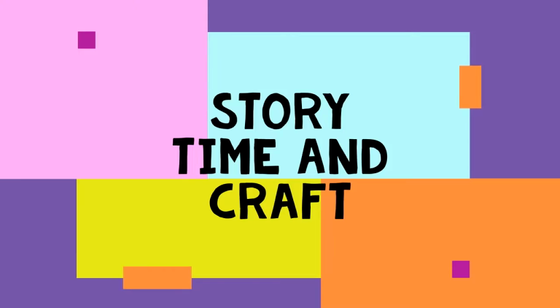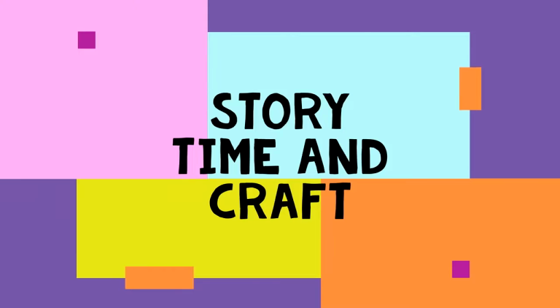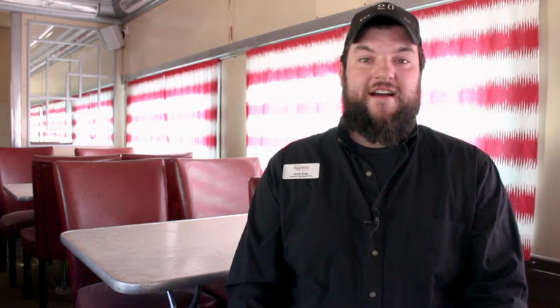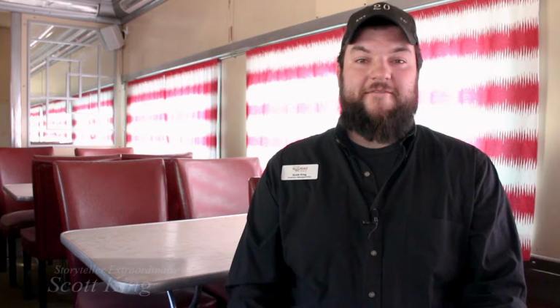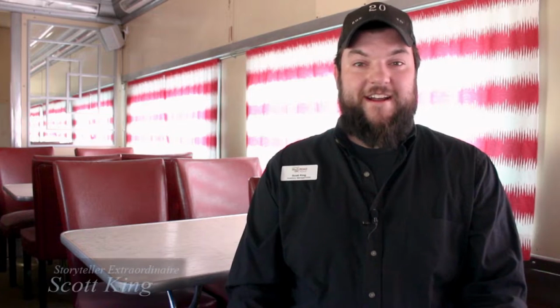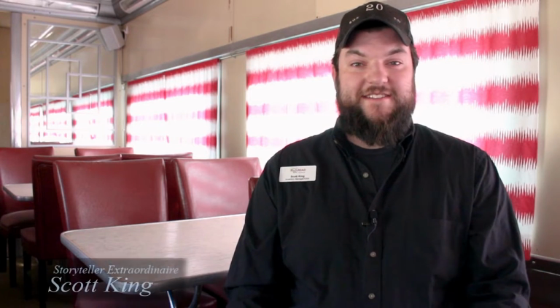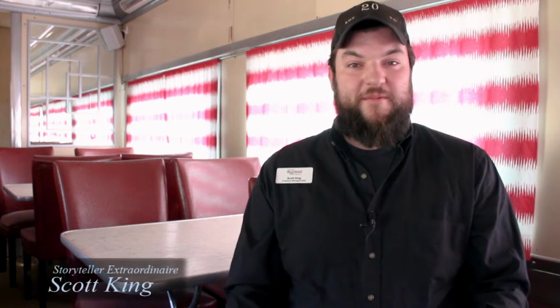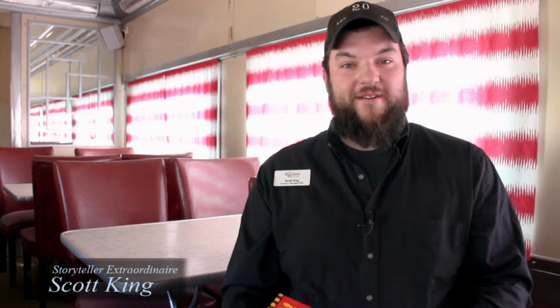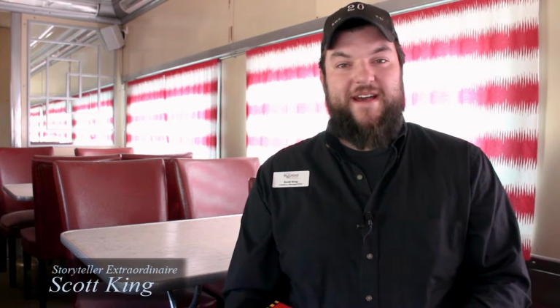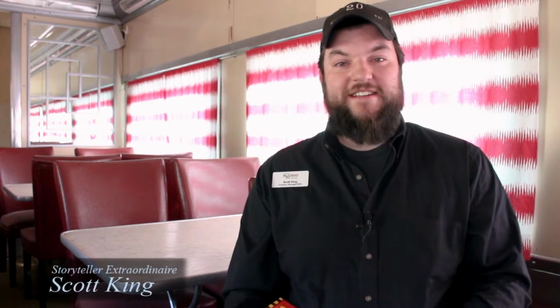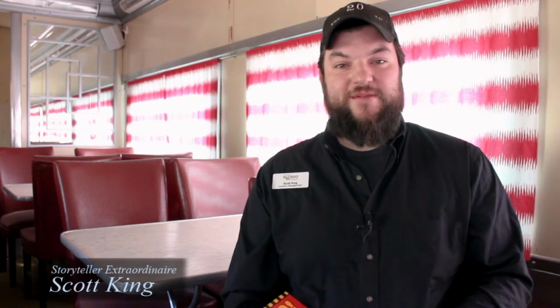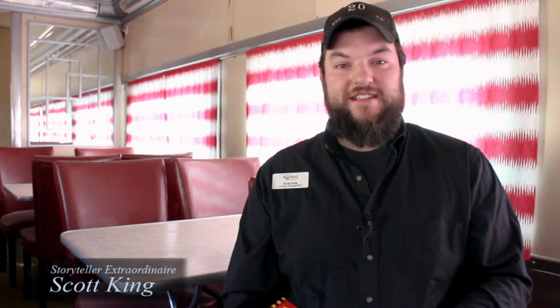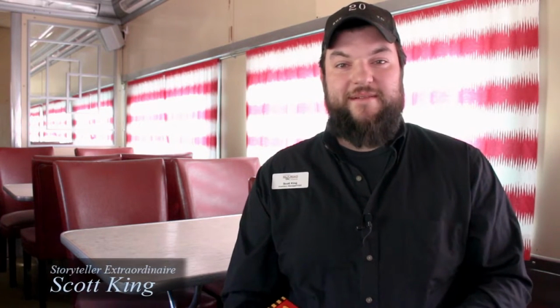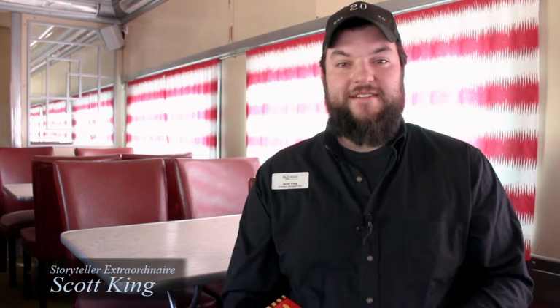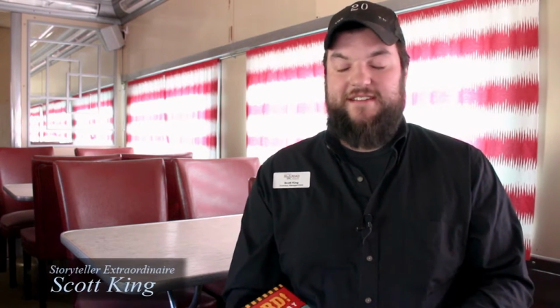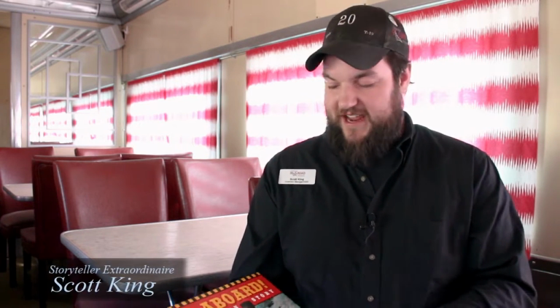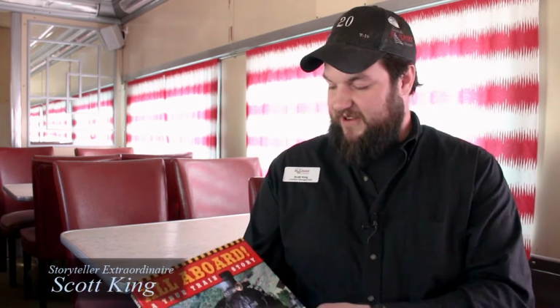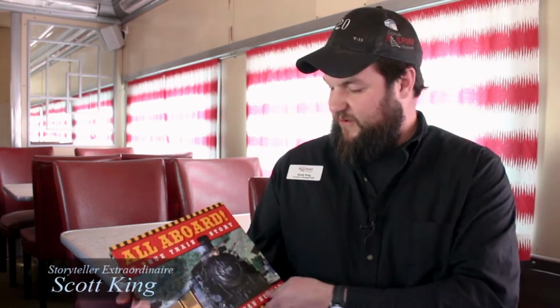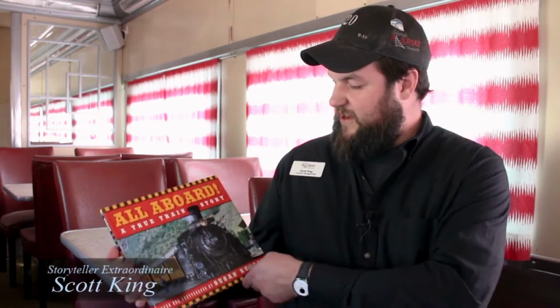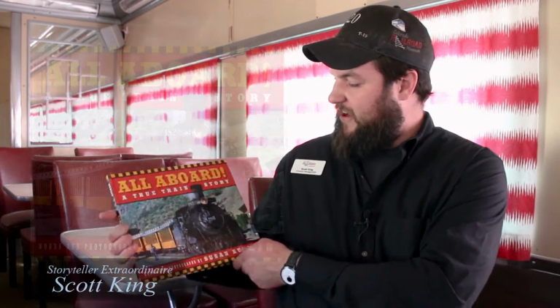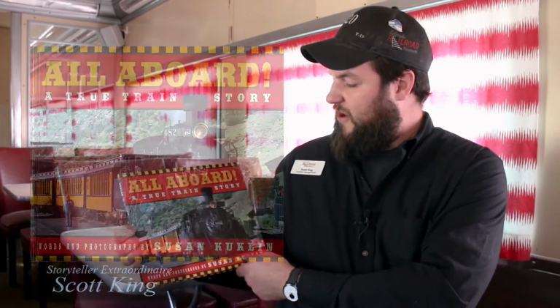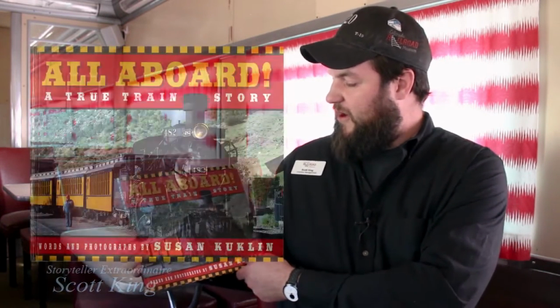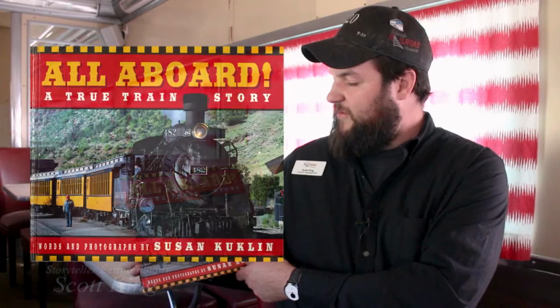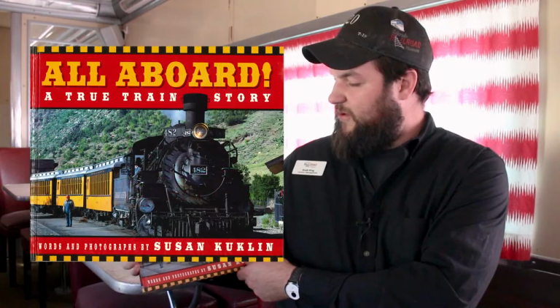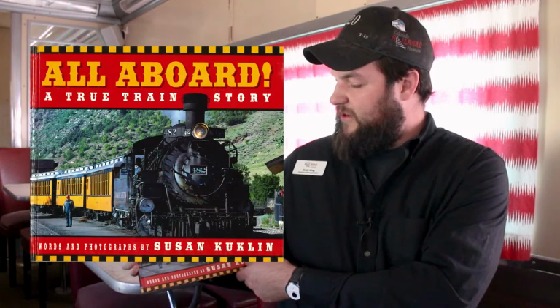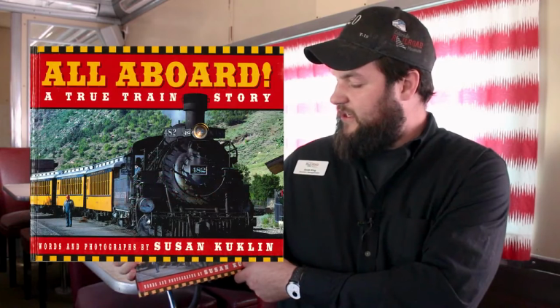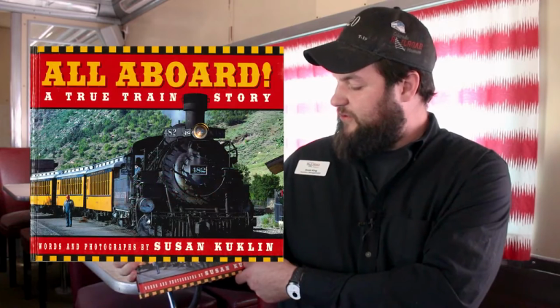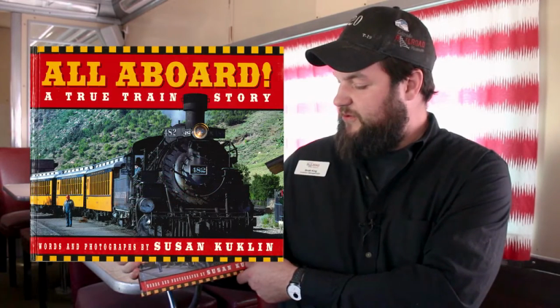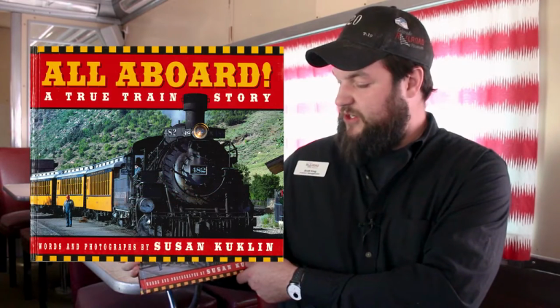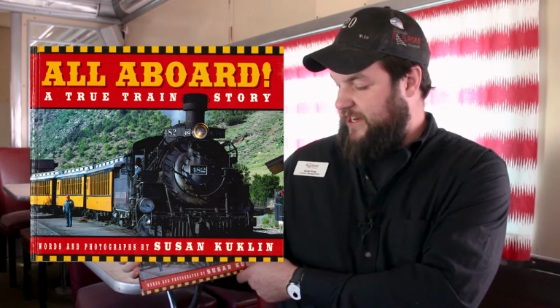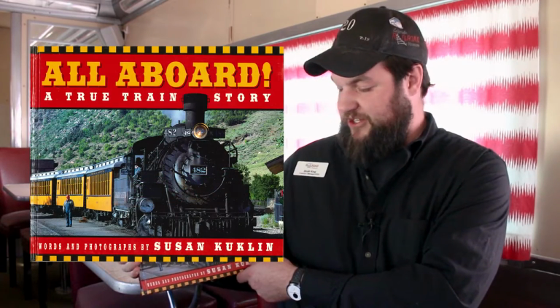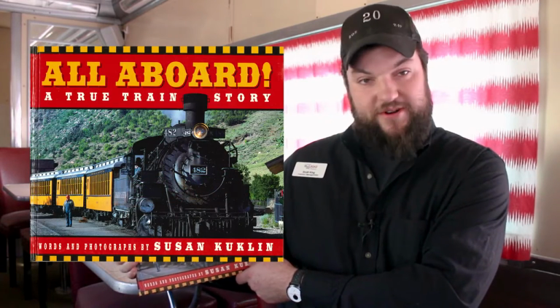Hi friends! Welcome back to Storytime. Today we're reading All Aboard! A True Train Story.